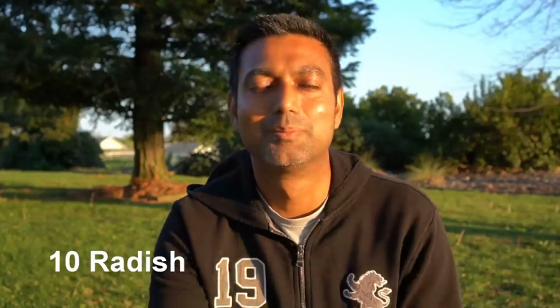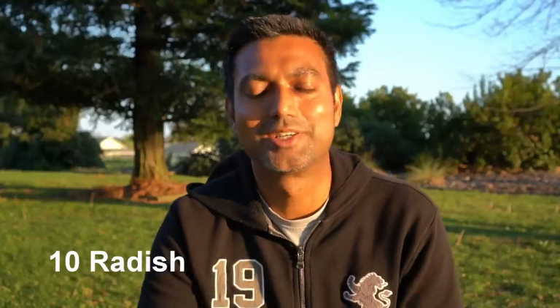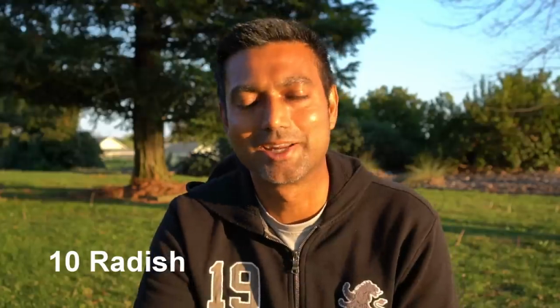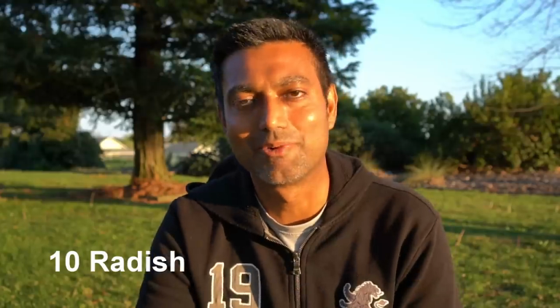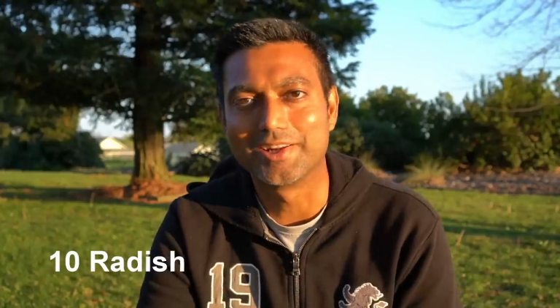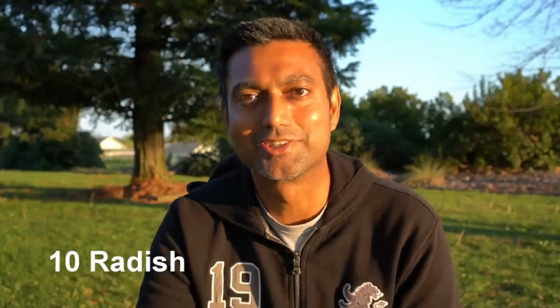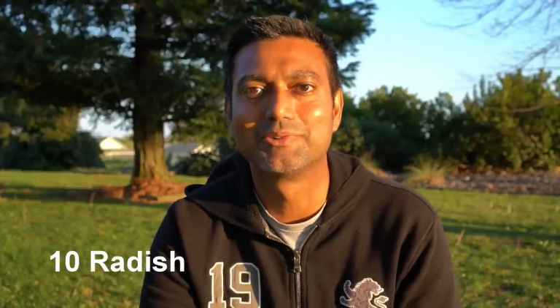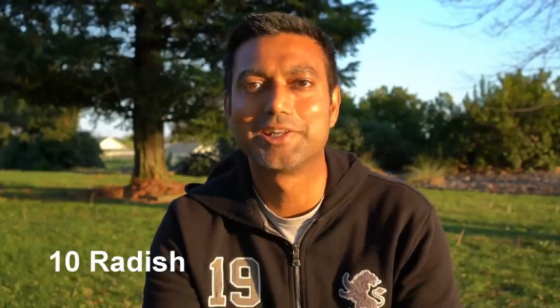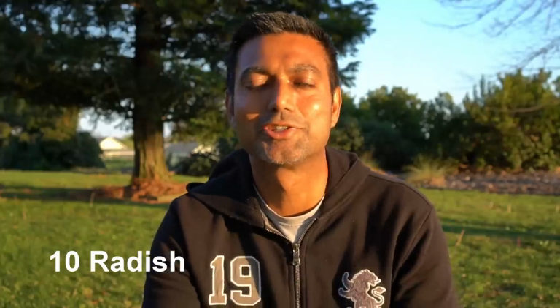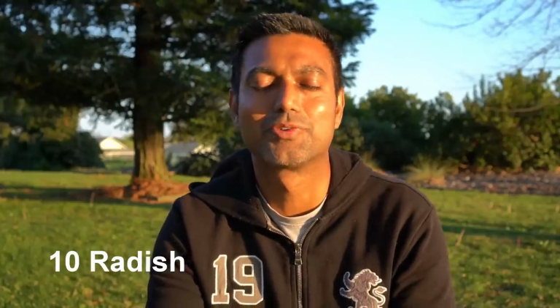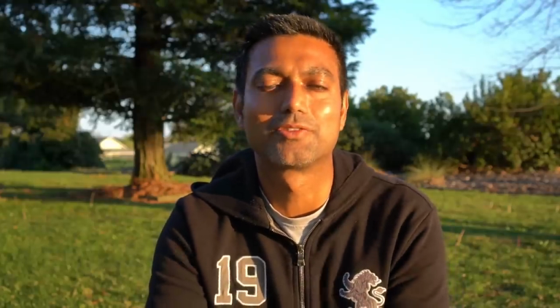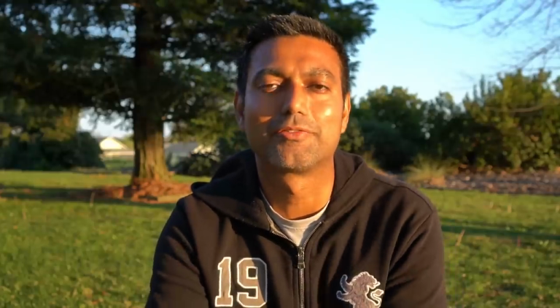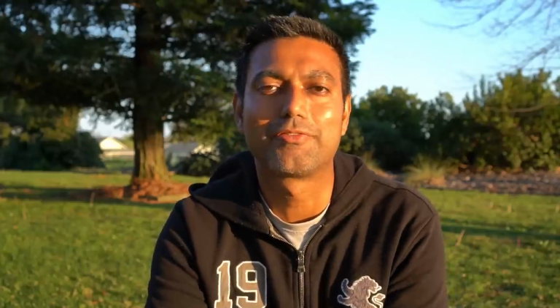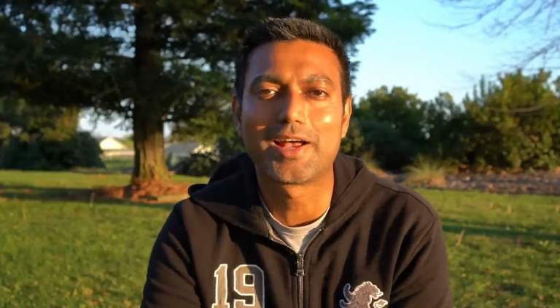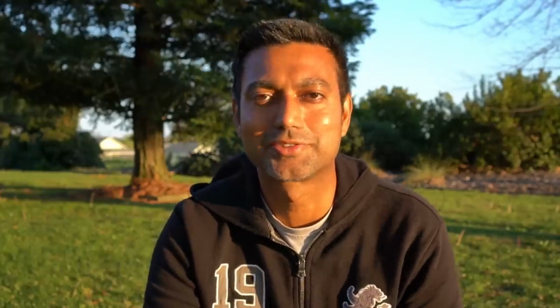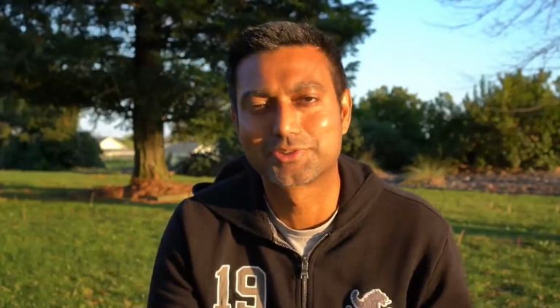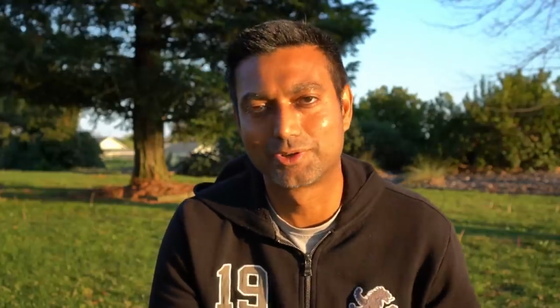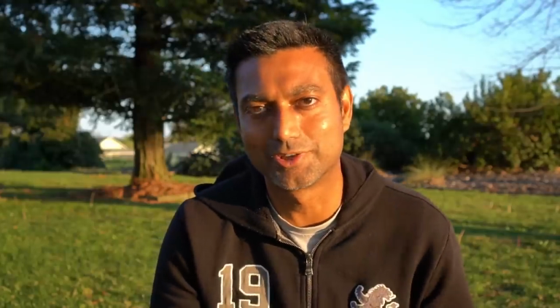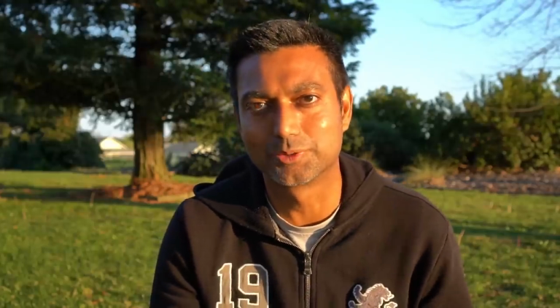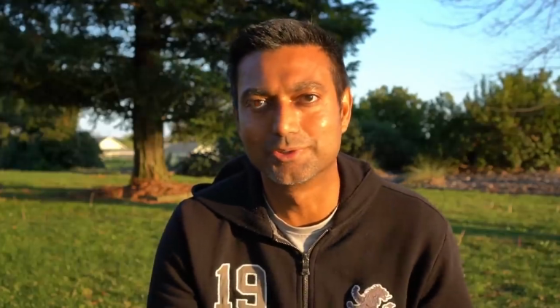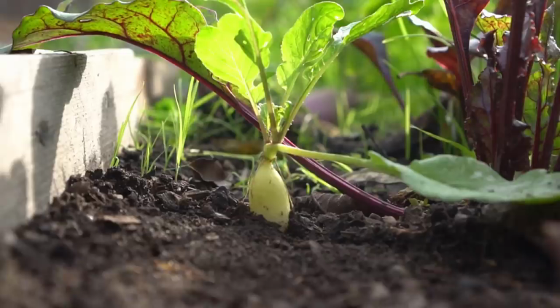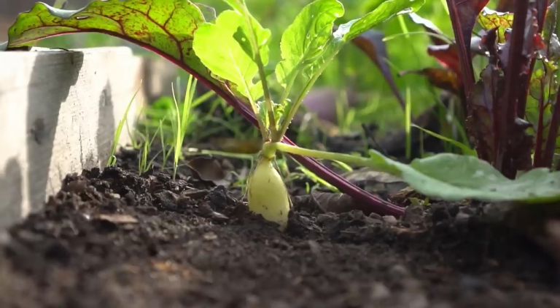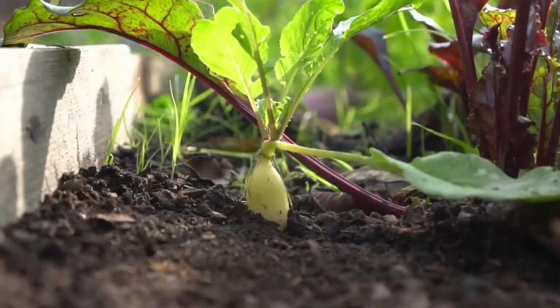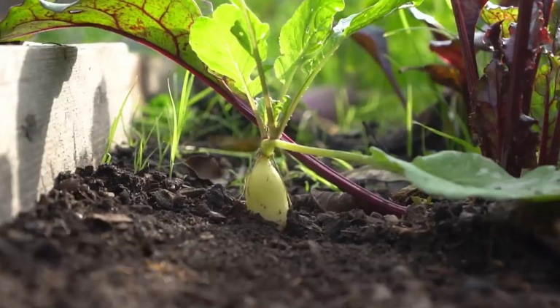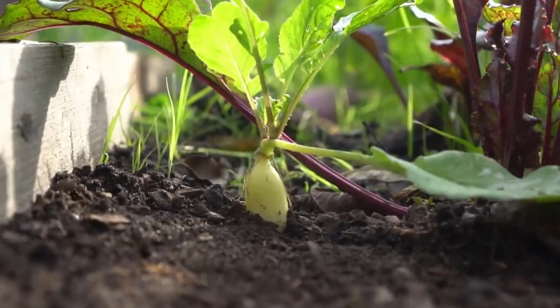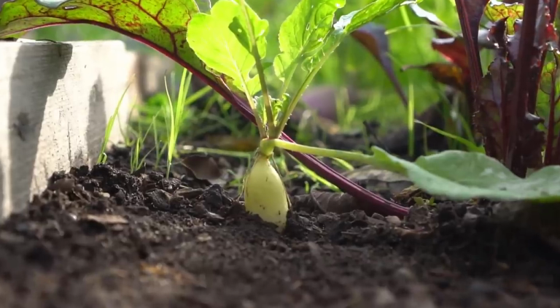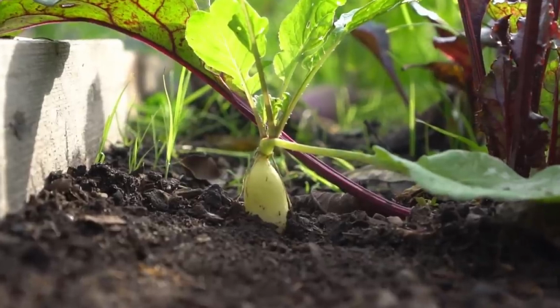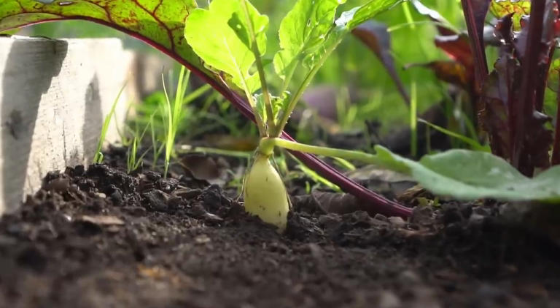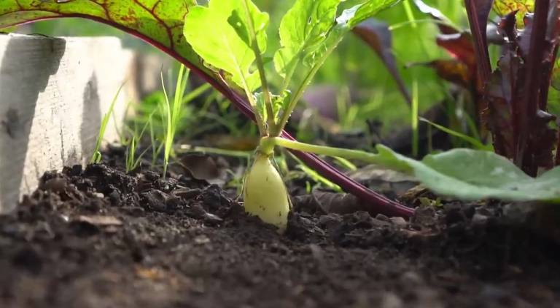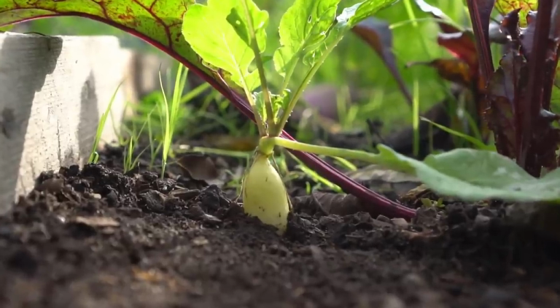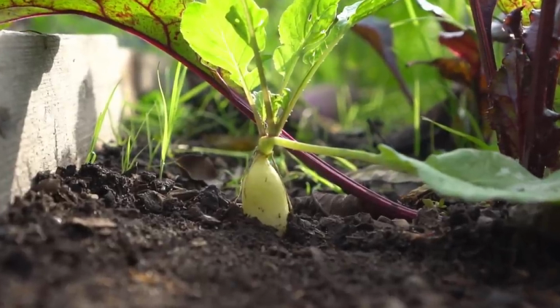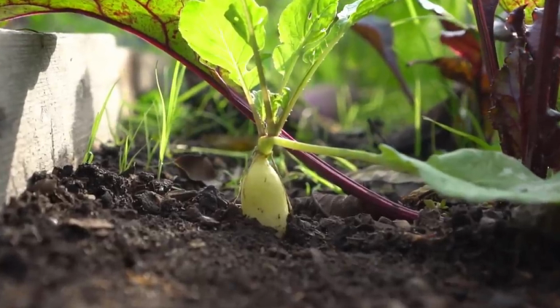Number ten: radish. Radish is one of the fastest growing vegetables — you can grow radish in just one month.